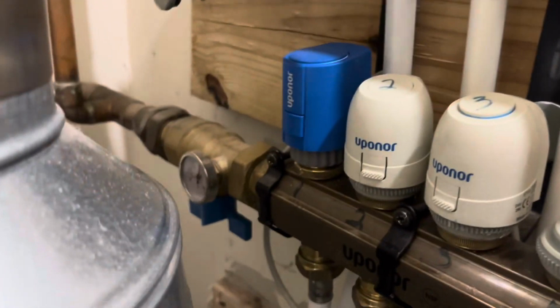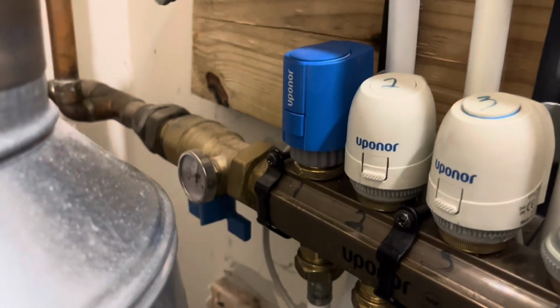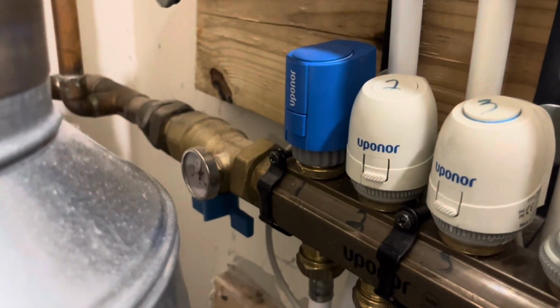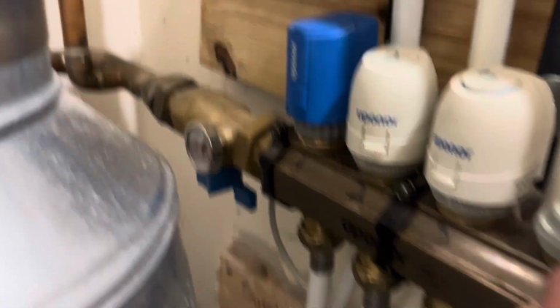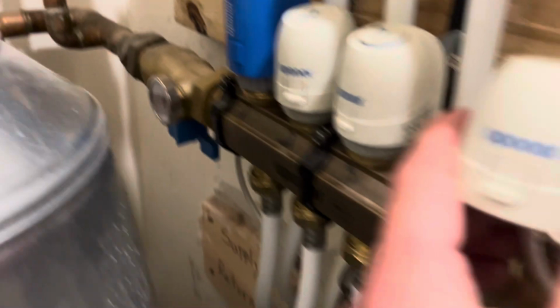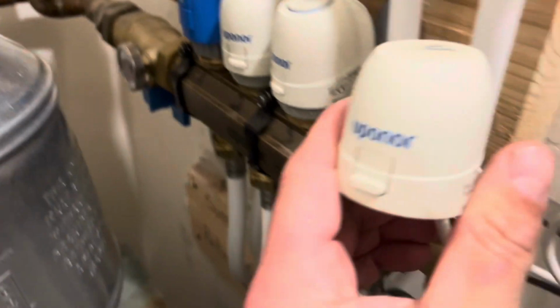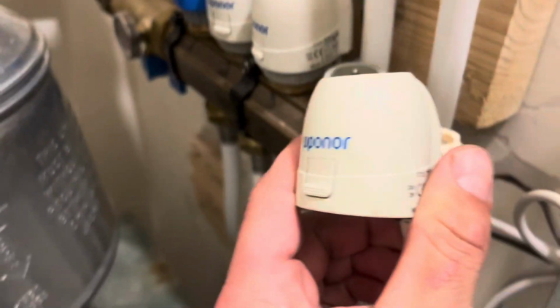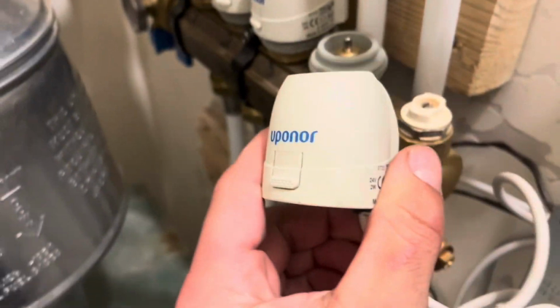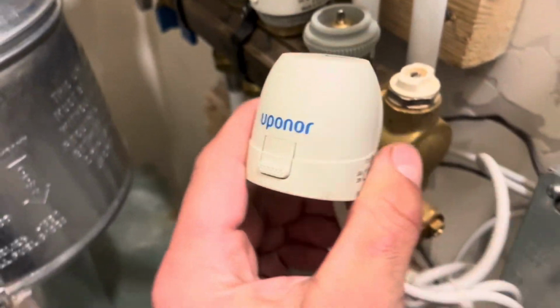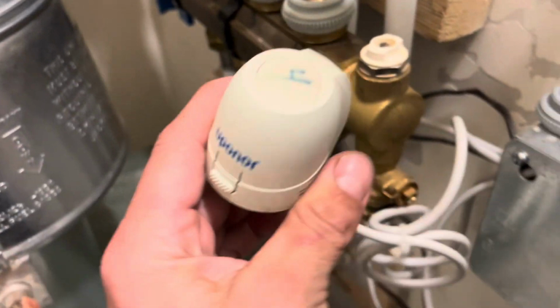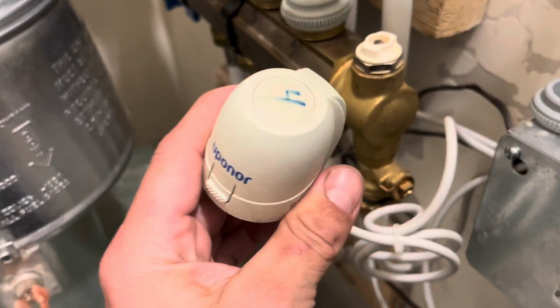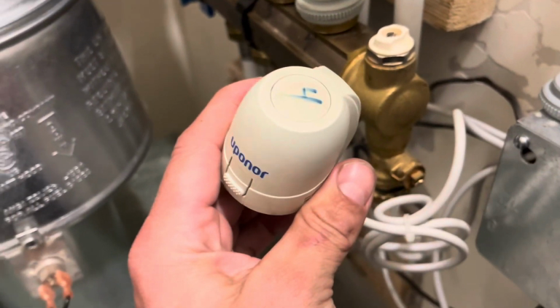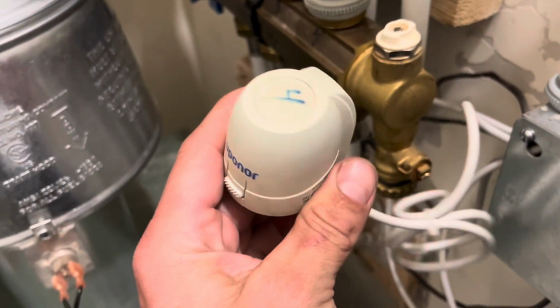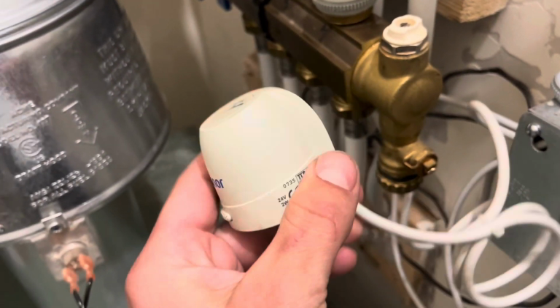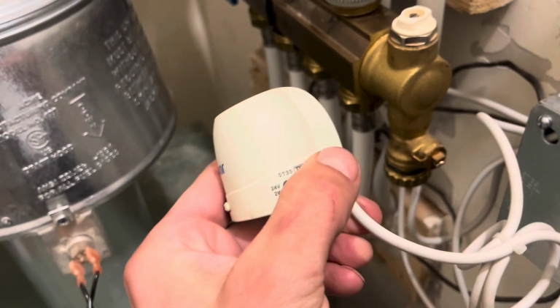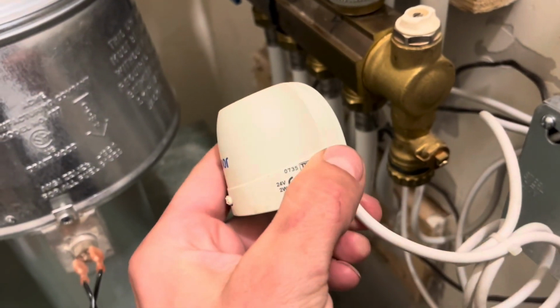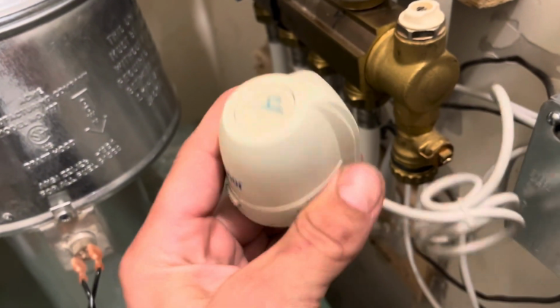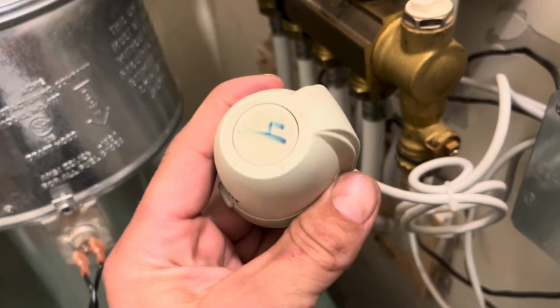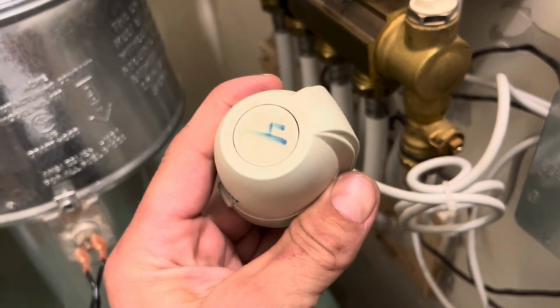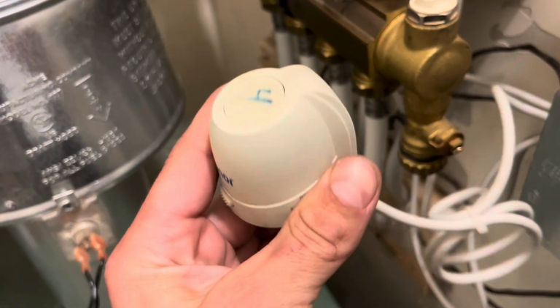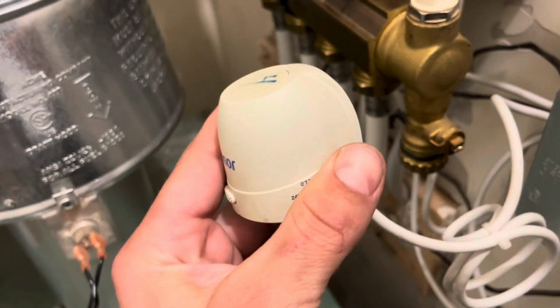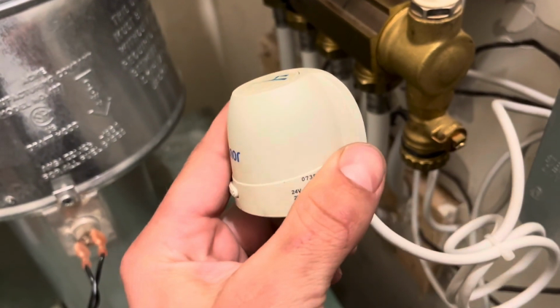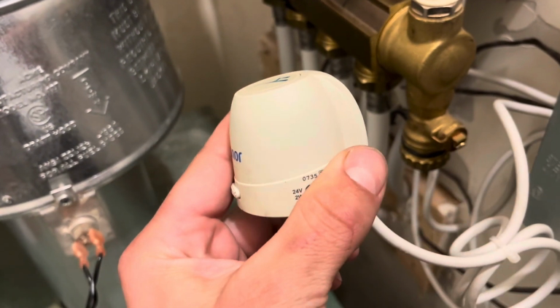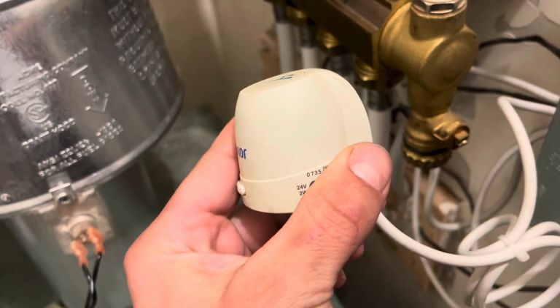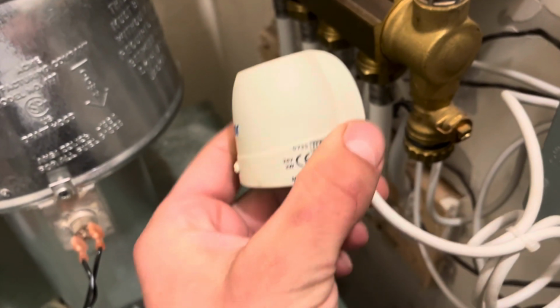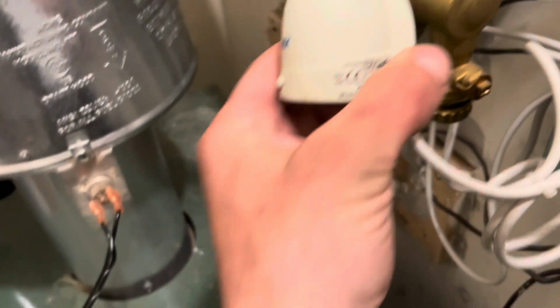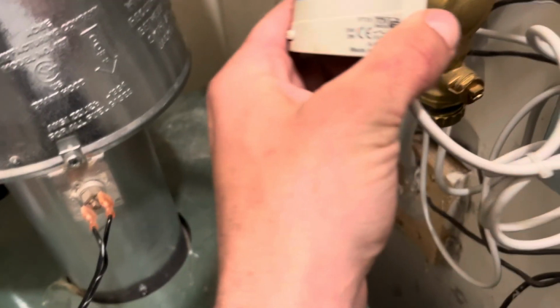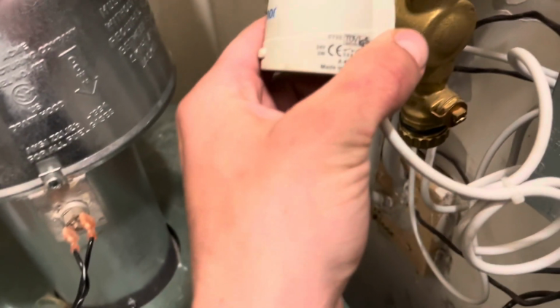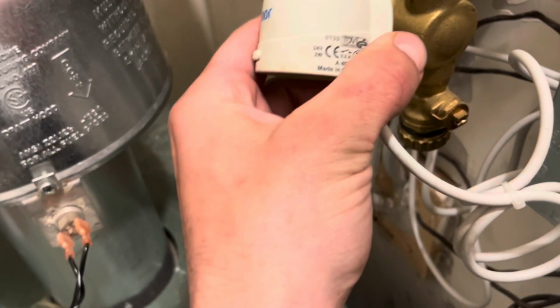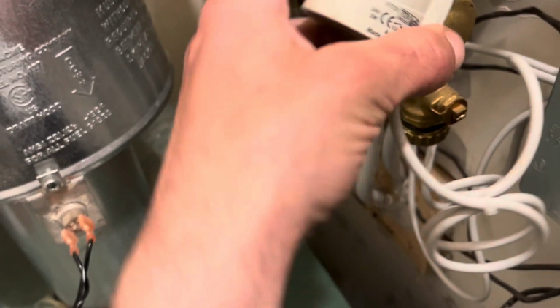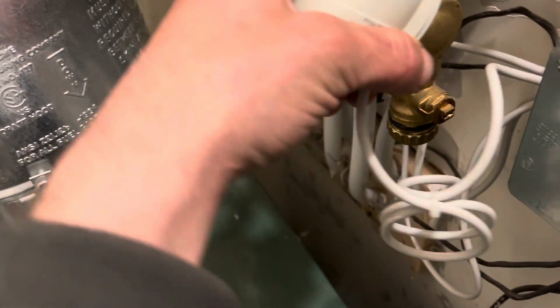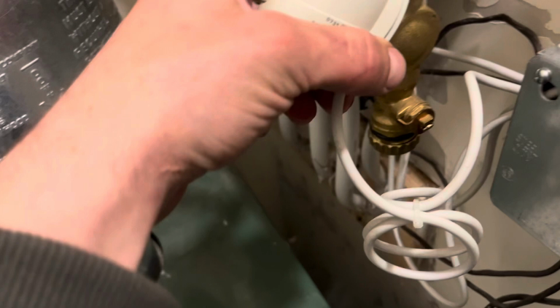They stopped making this model and replaced it with an updated model. This is an UpNorth system, a manifold system.